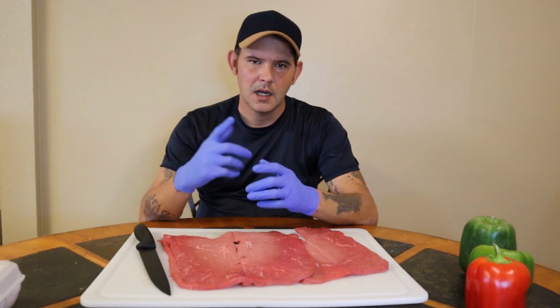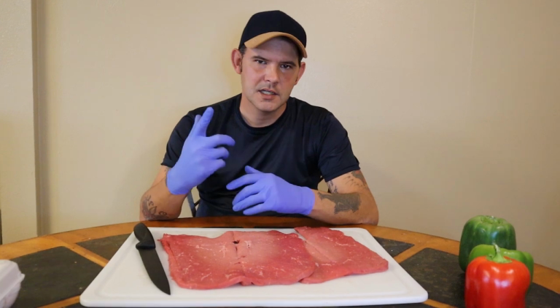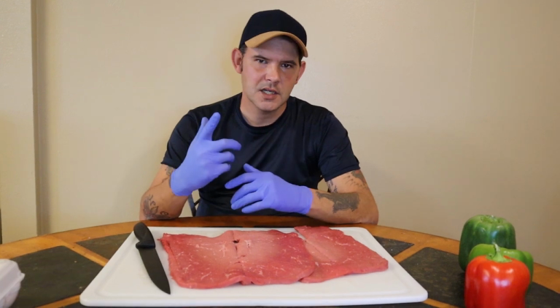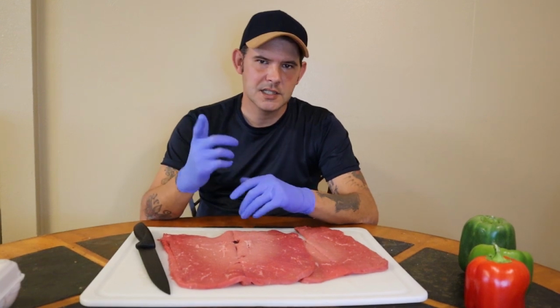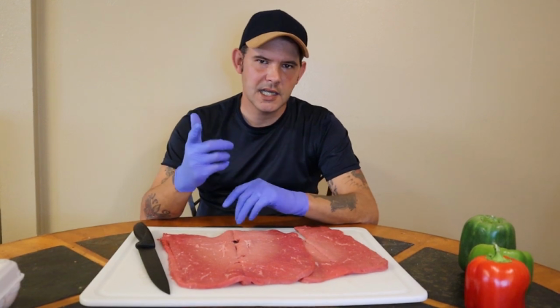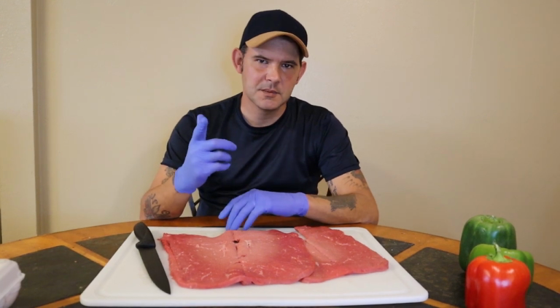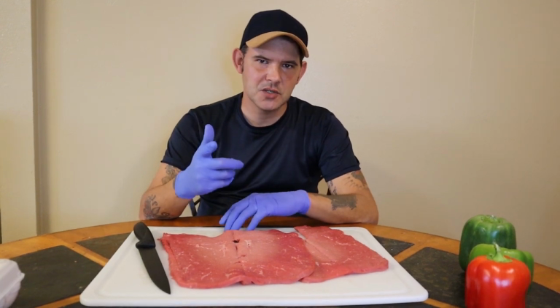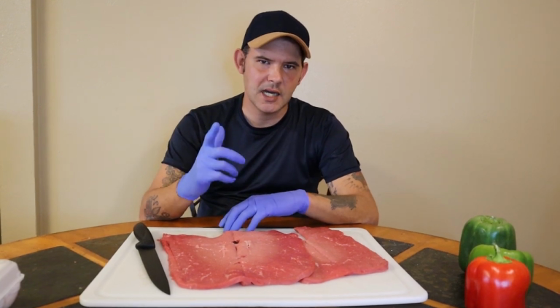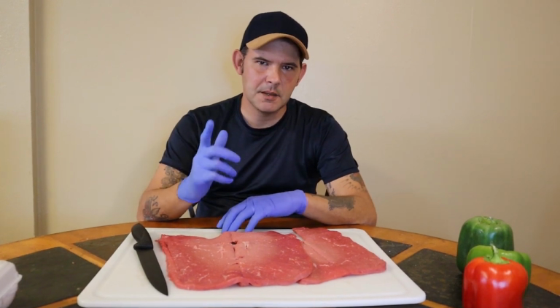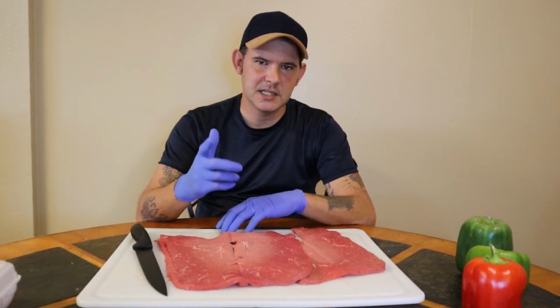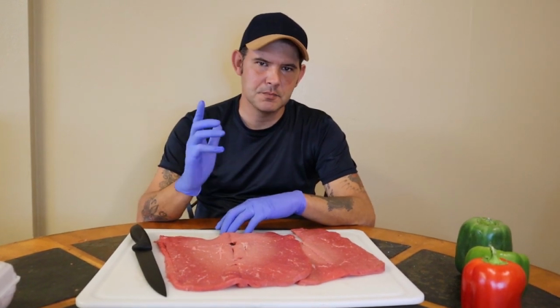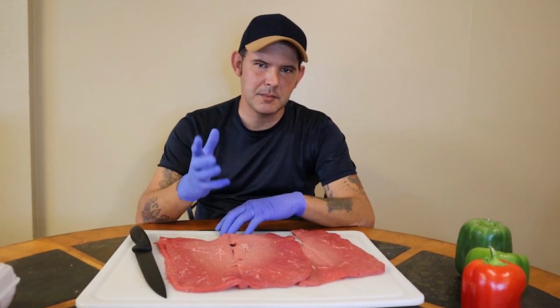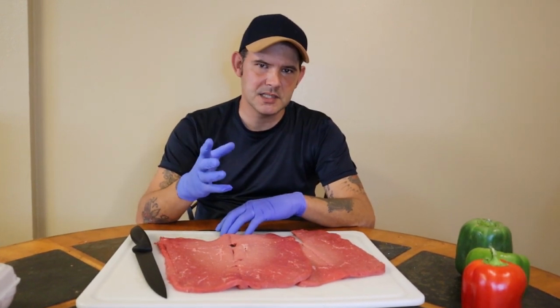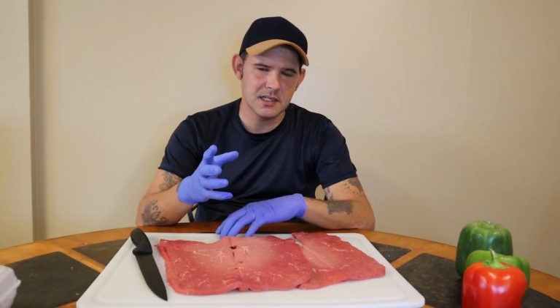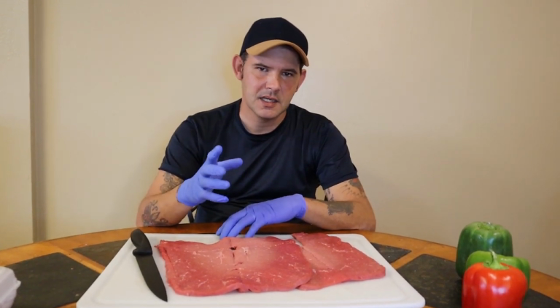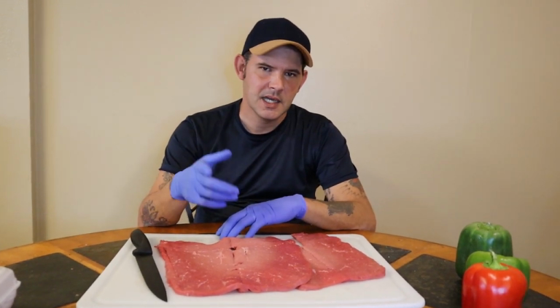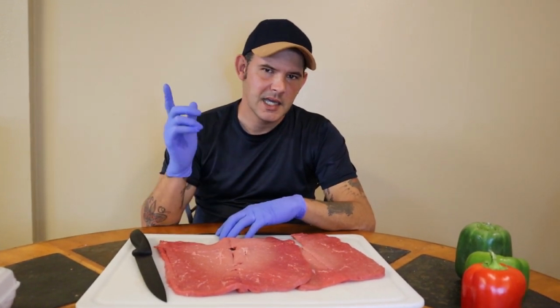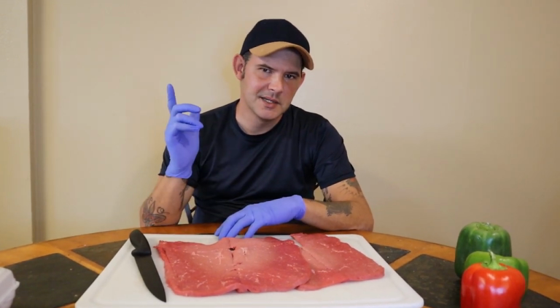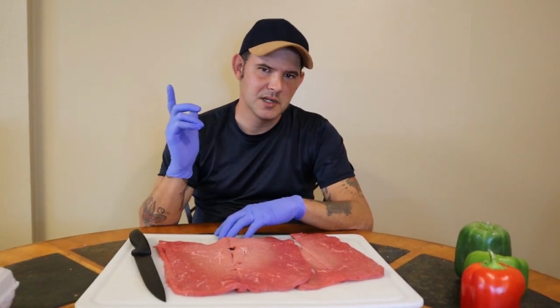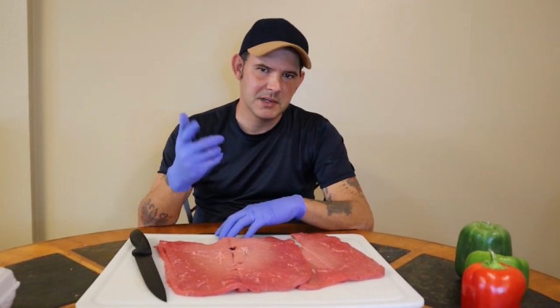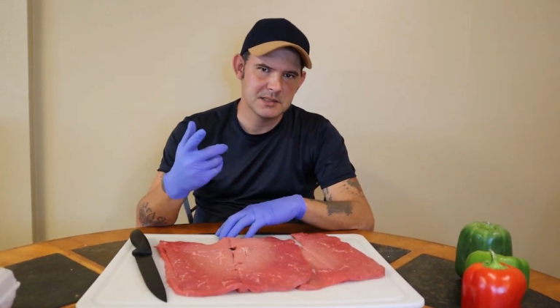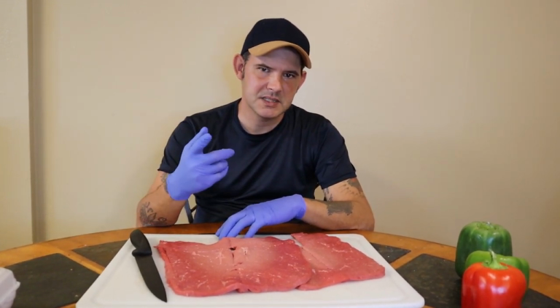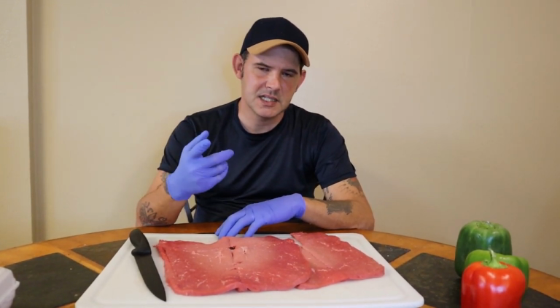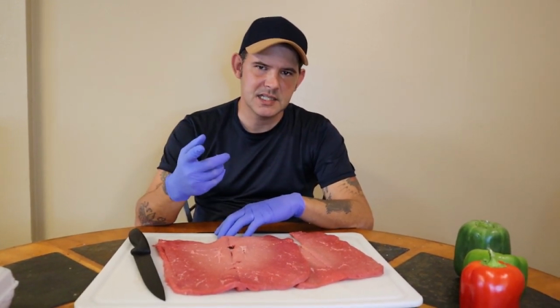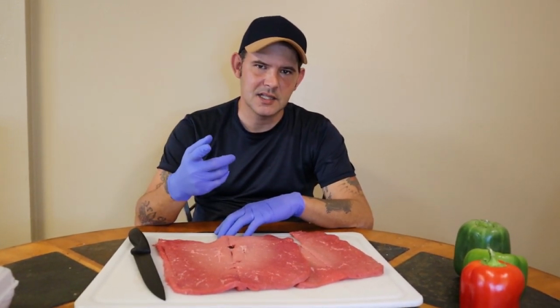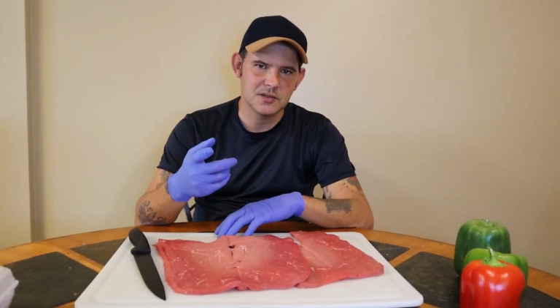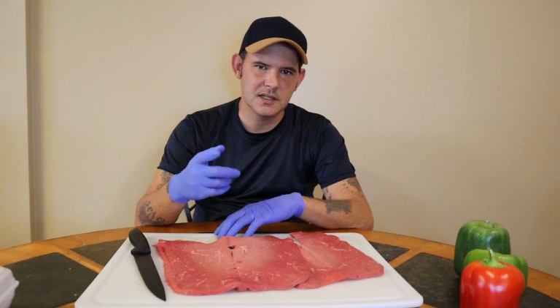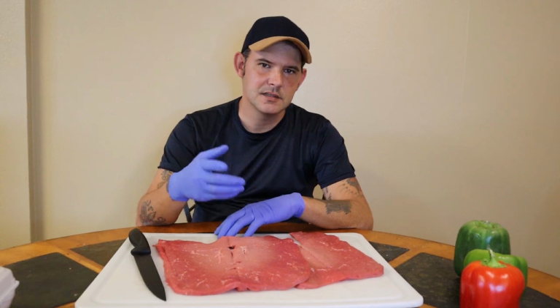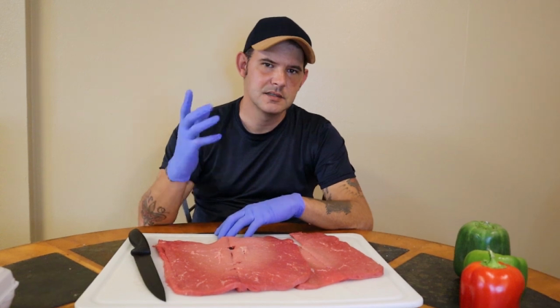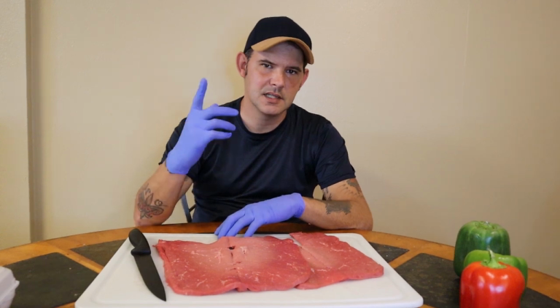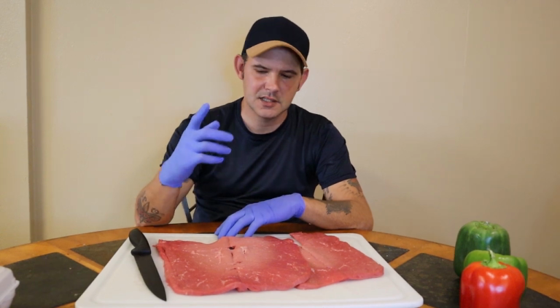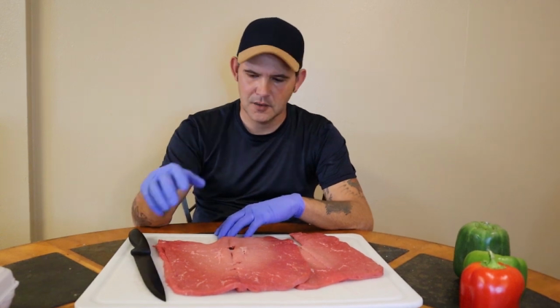Alright y'all, today I'm going to show y'all how to make some pepper steak and then we're going to make some potato salad. Let's go.